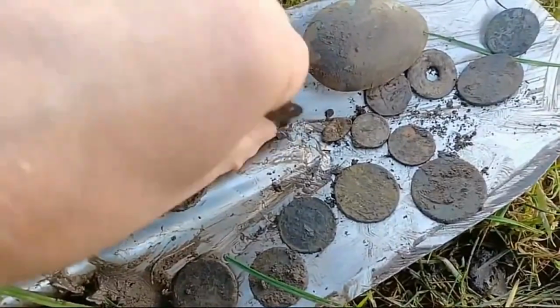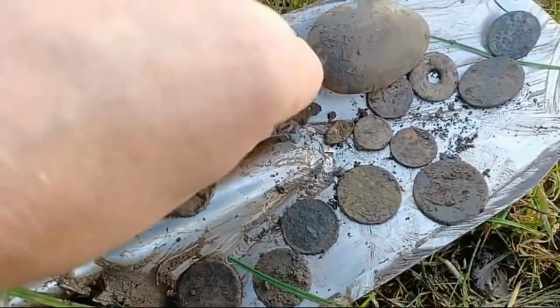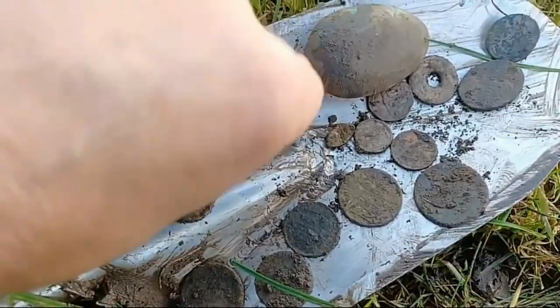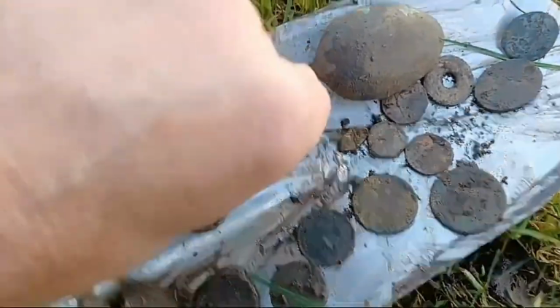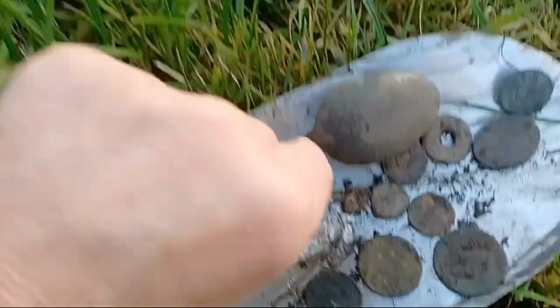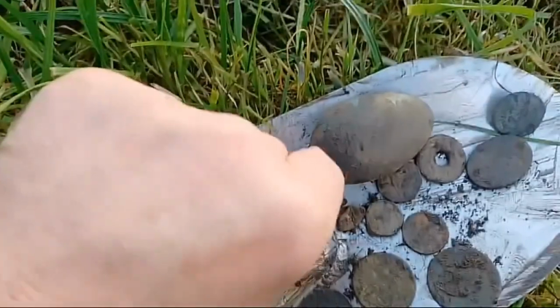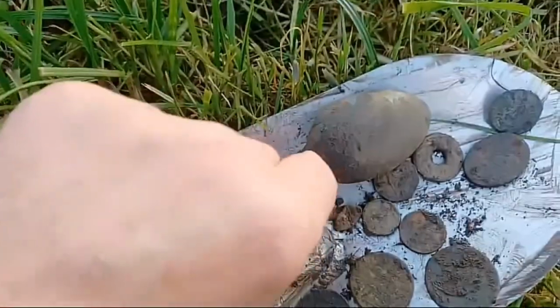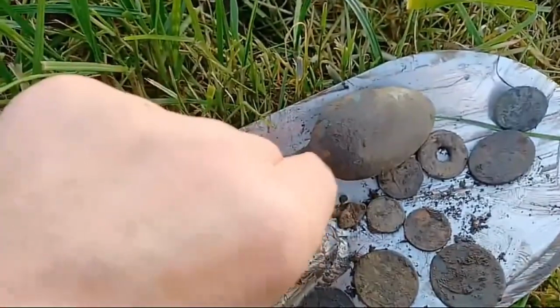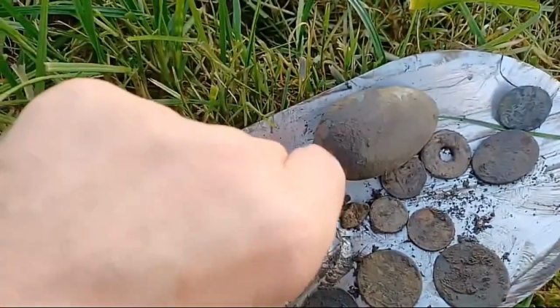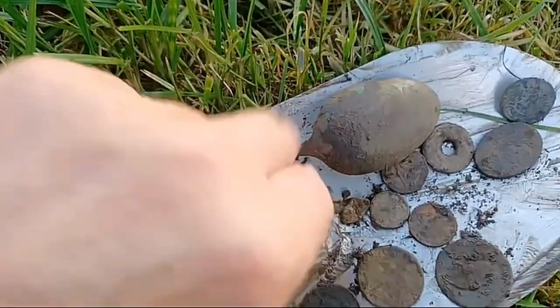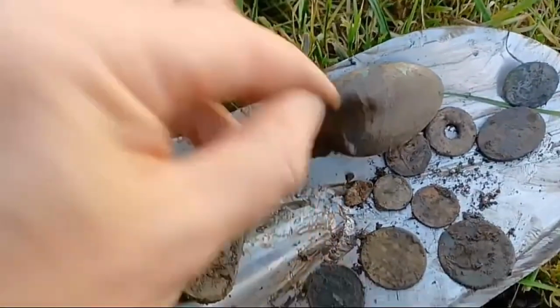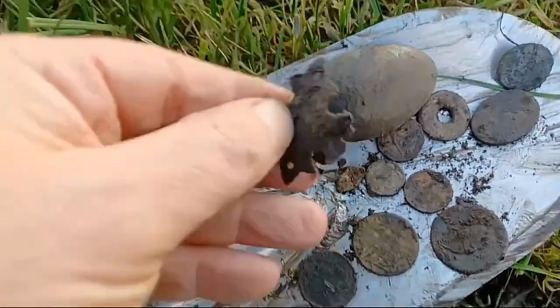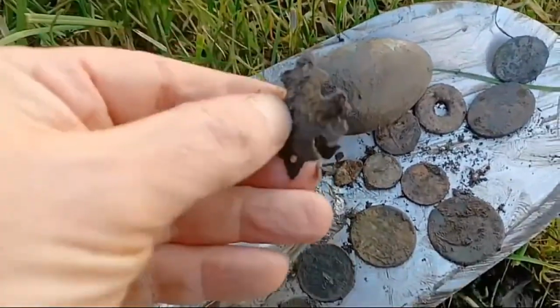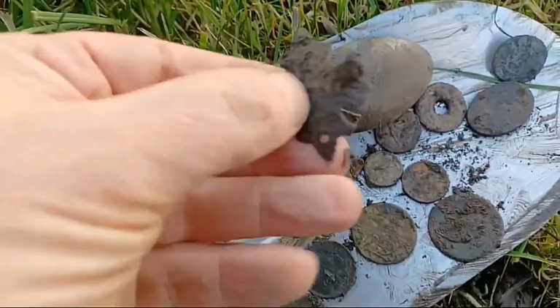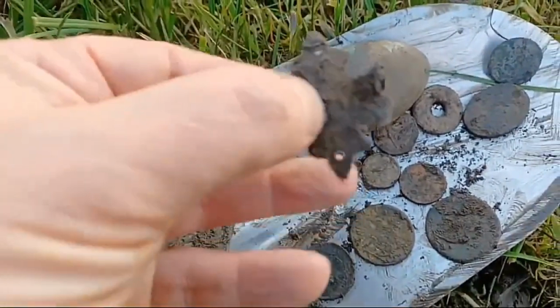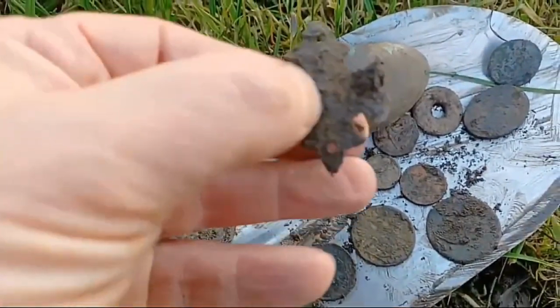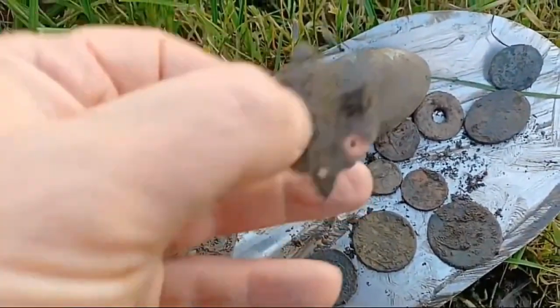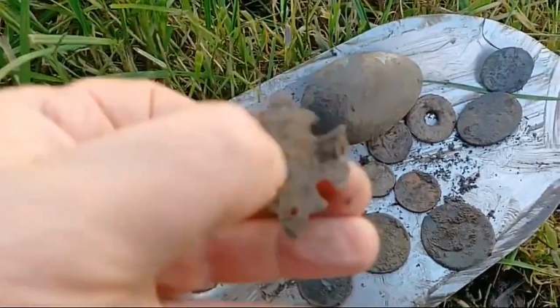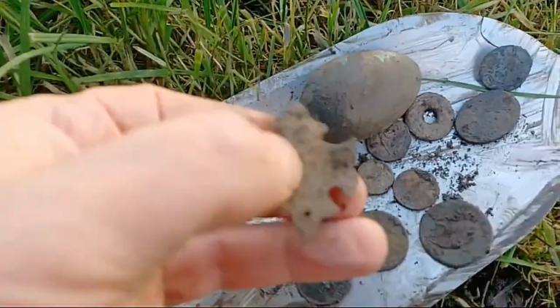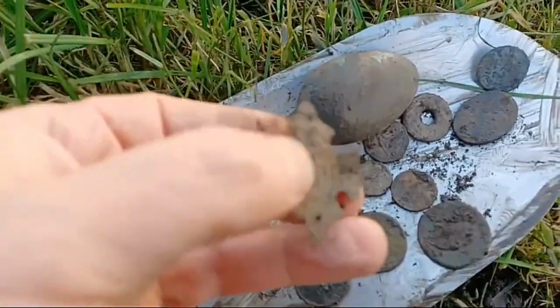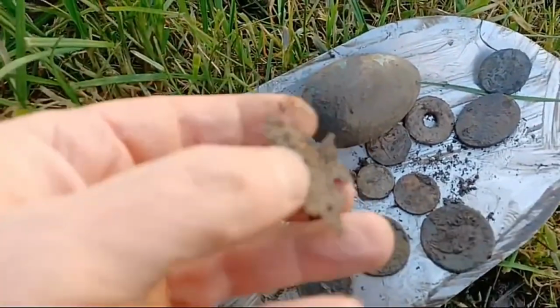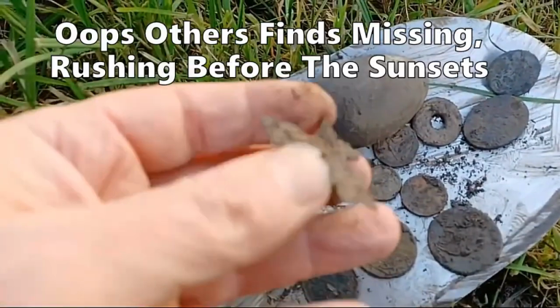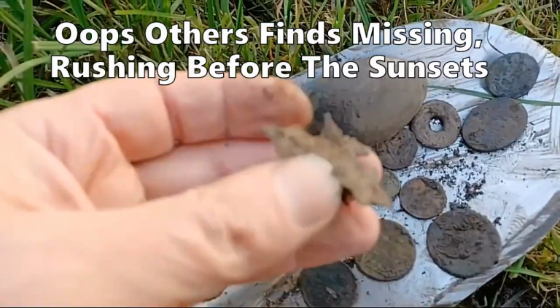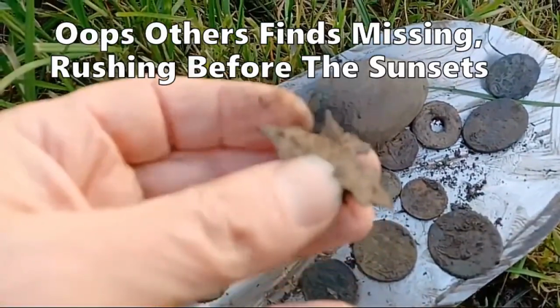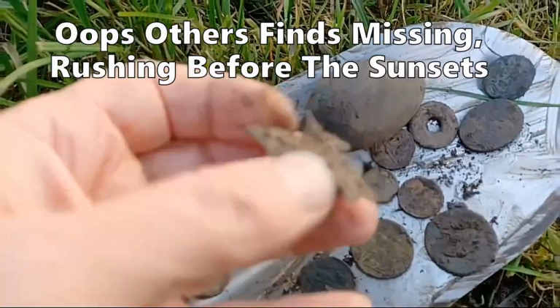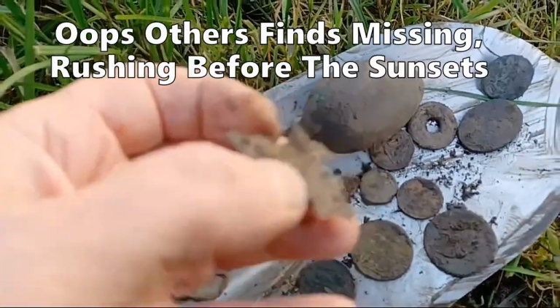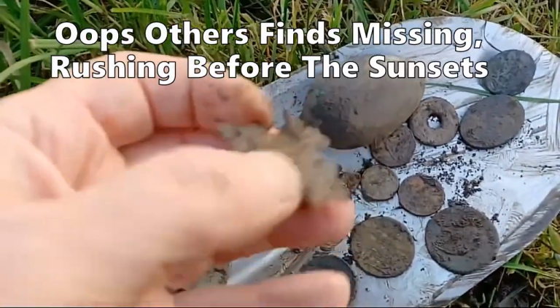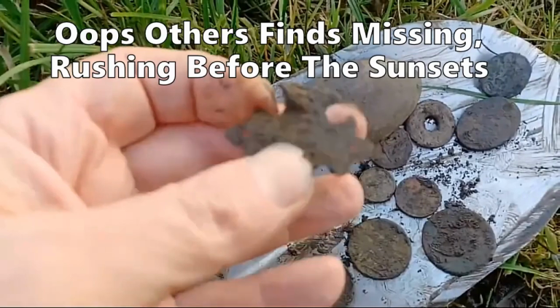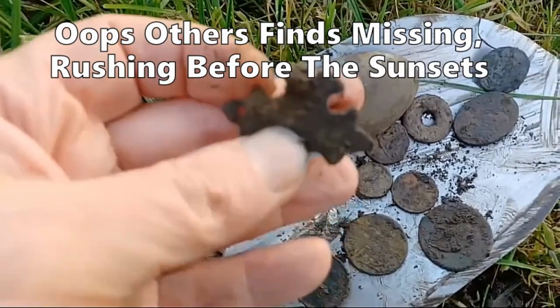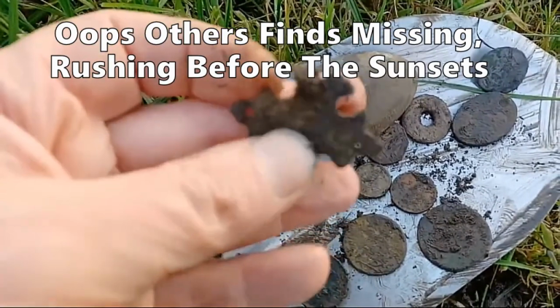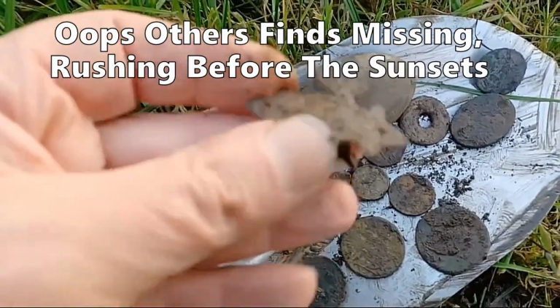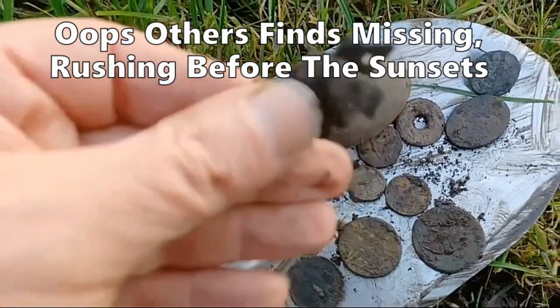Not sure what that is, guys. Don't know what that is.